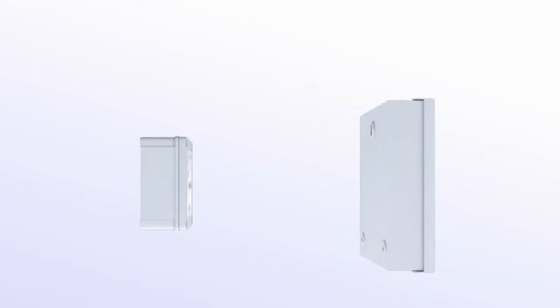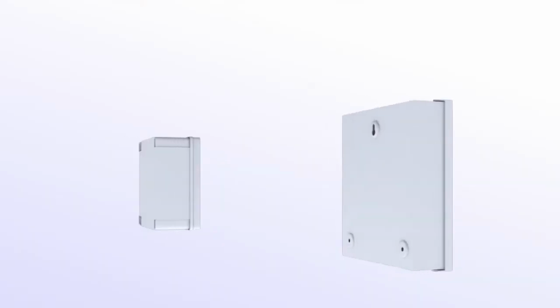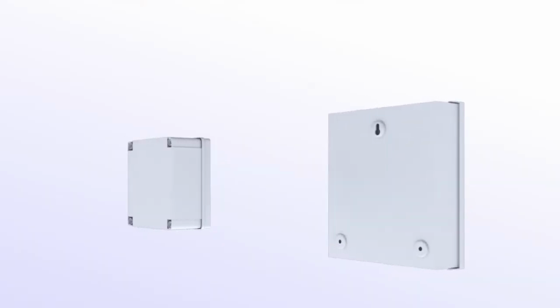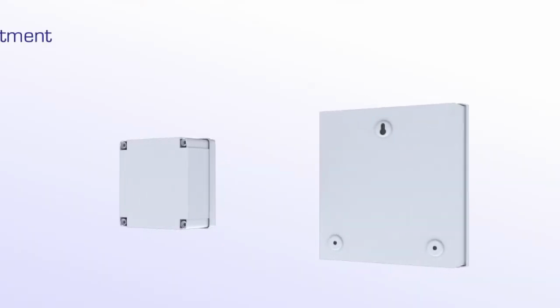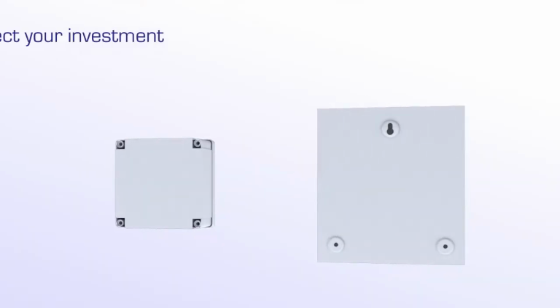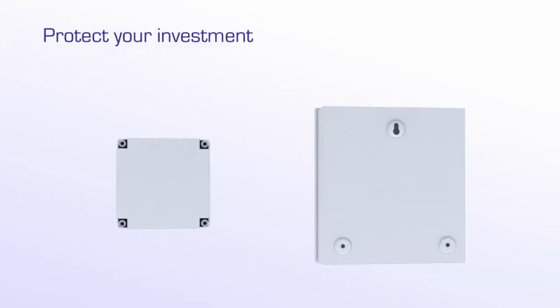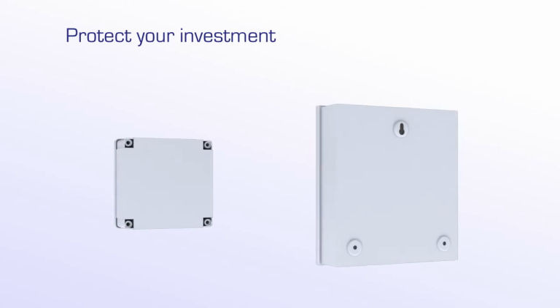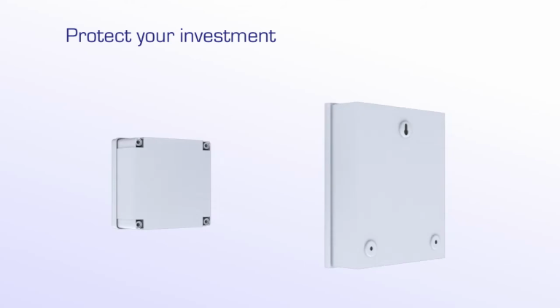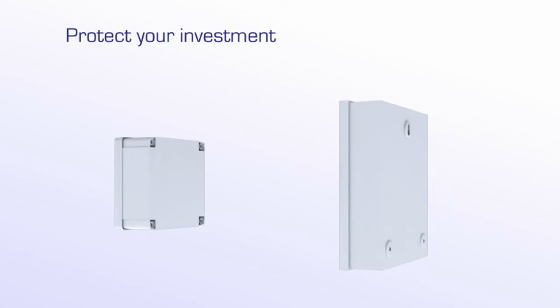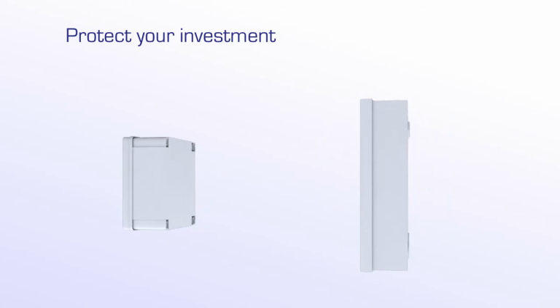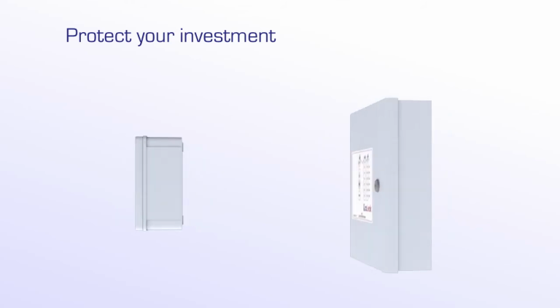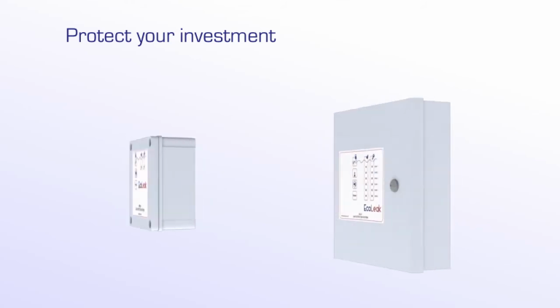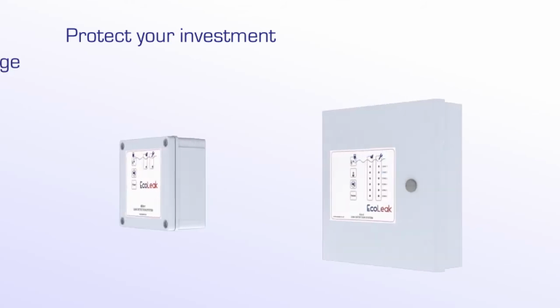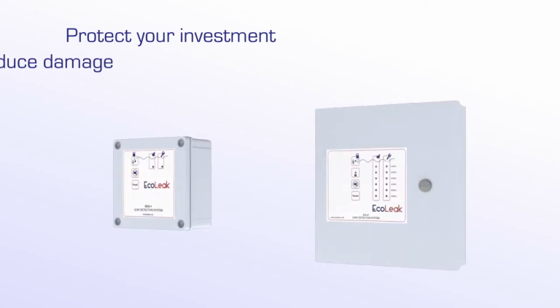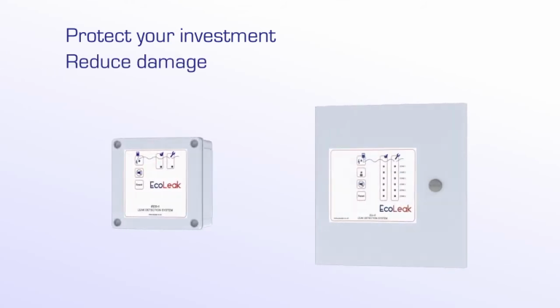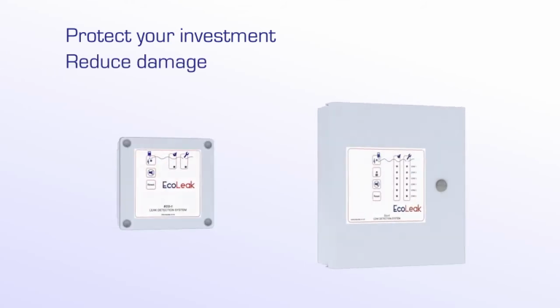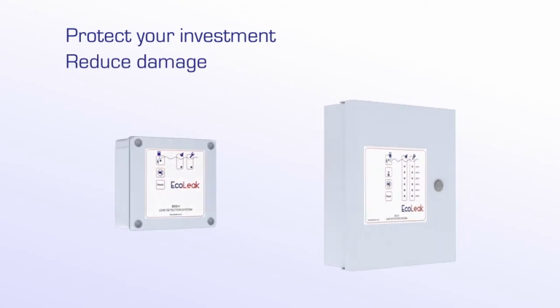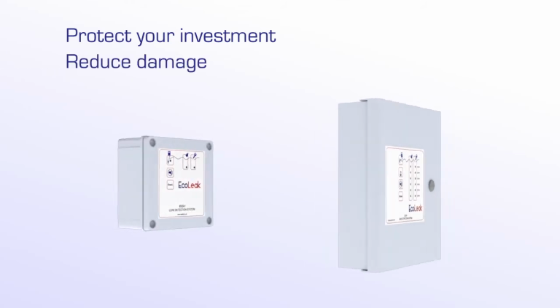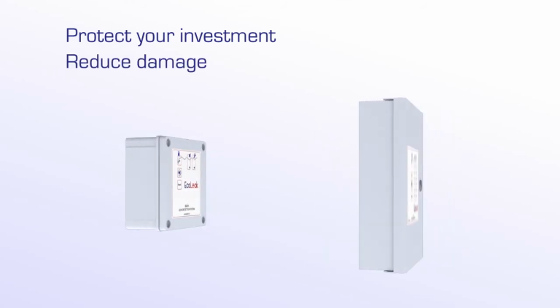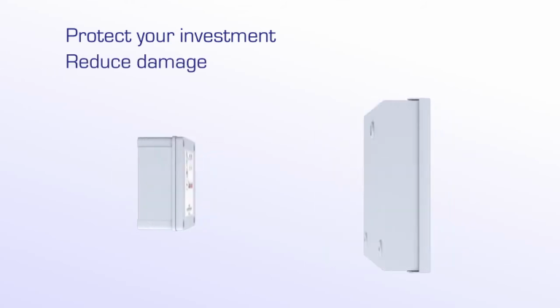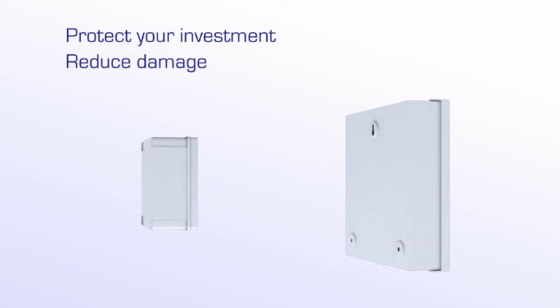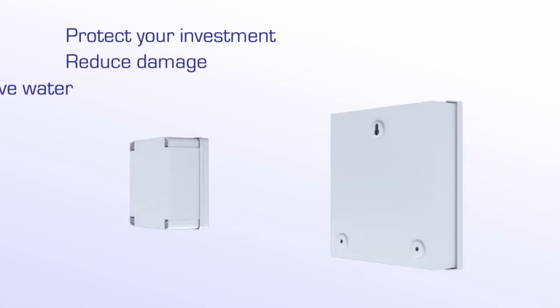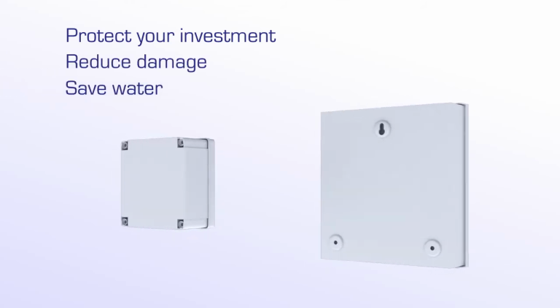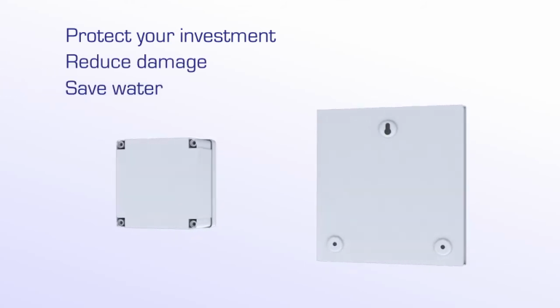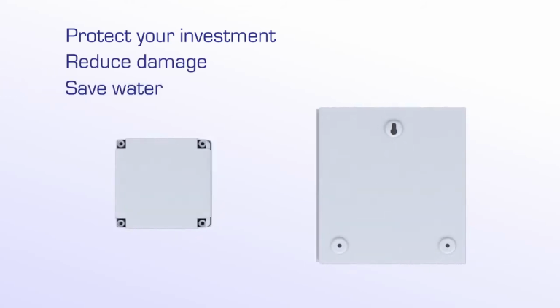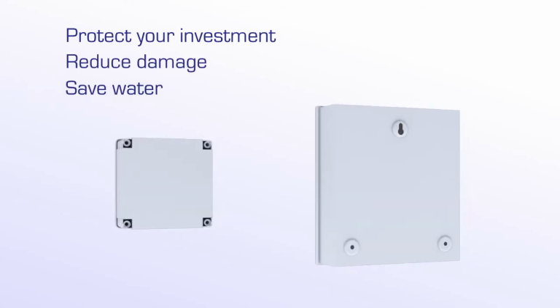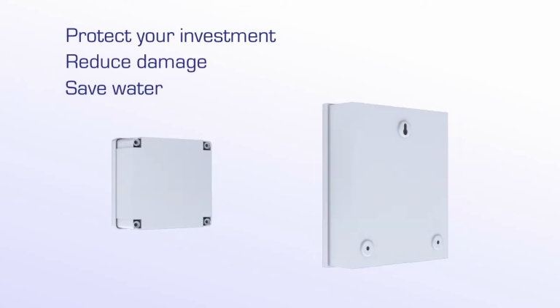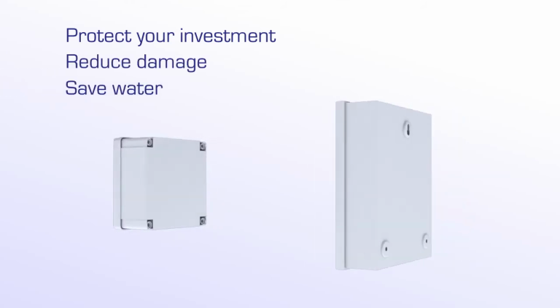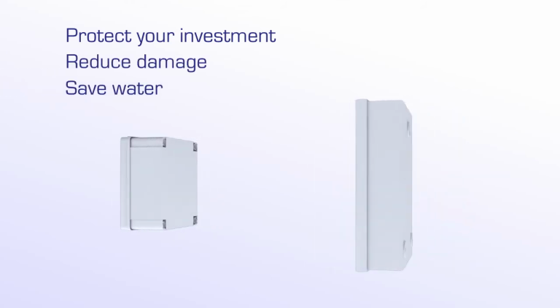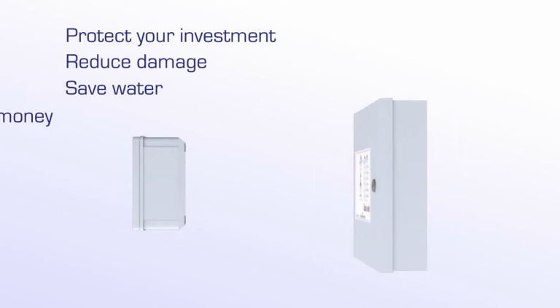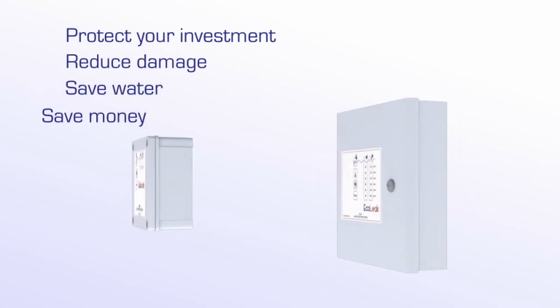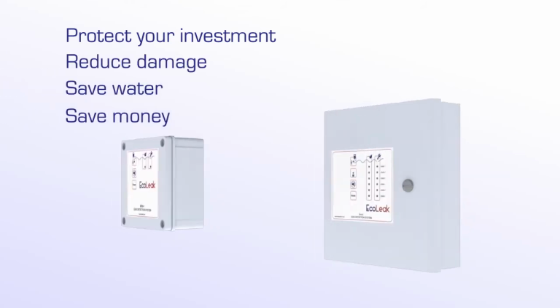Protect your investment. Reduce damage. Save water. Save money.